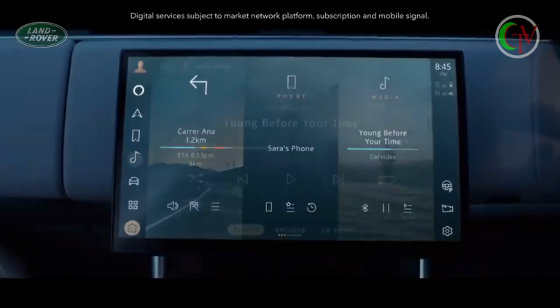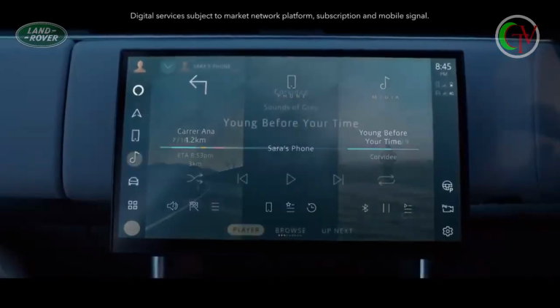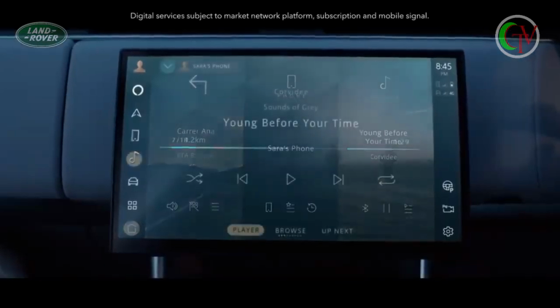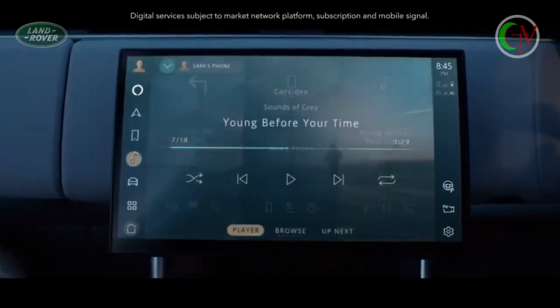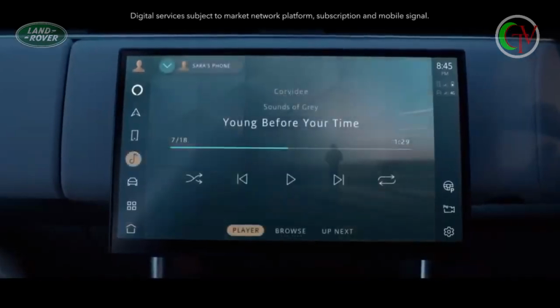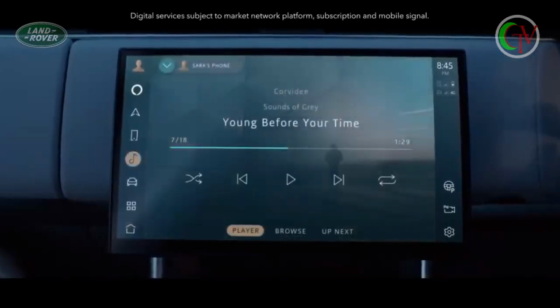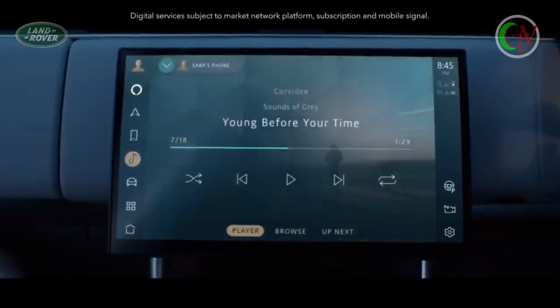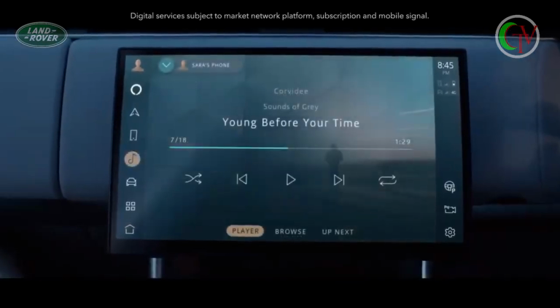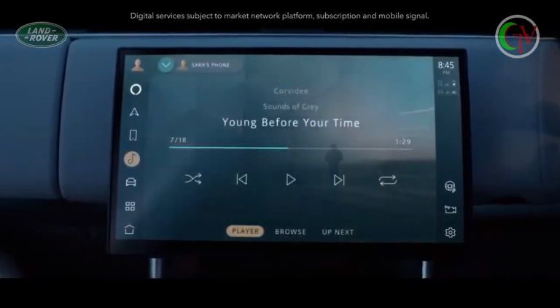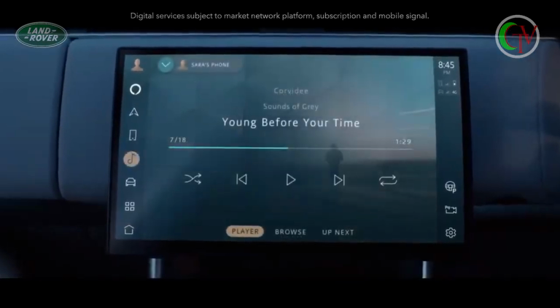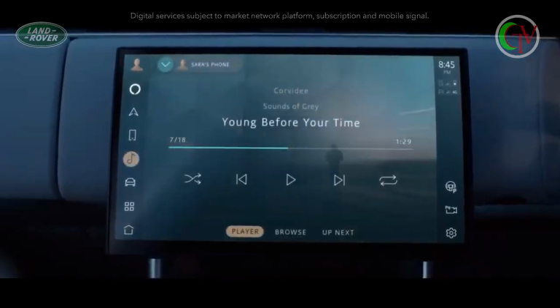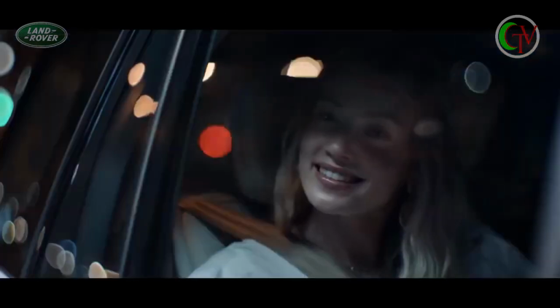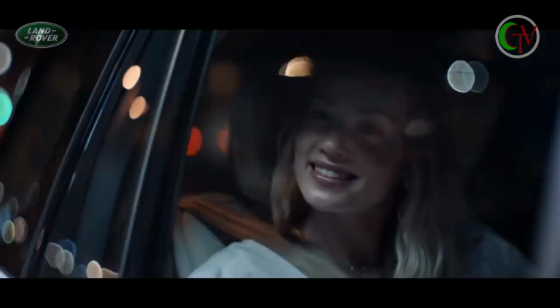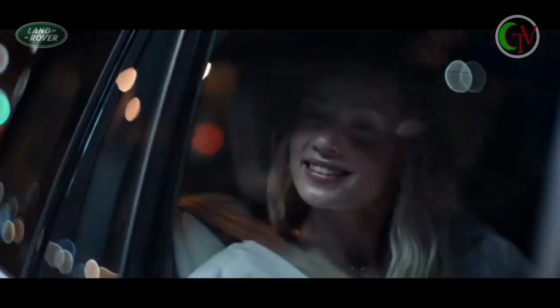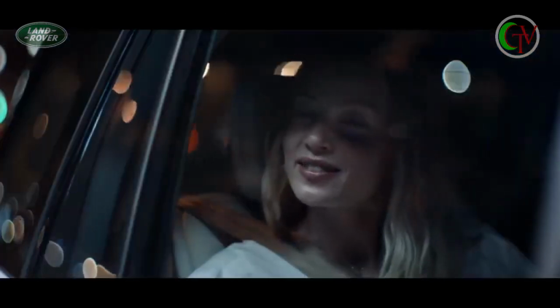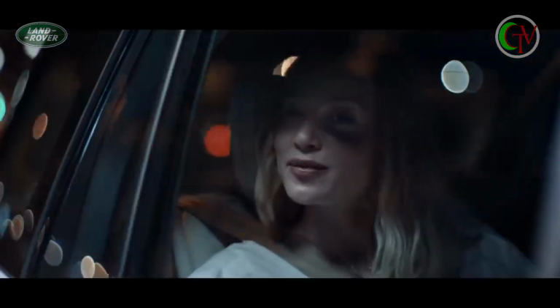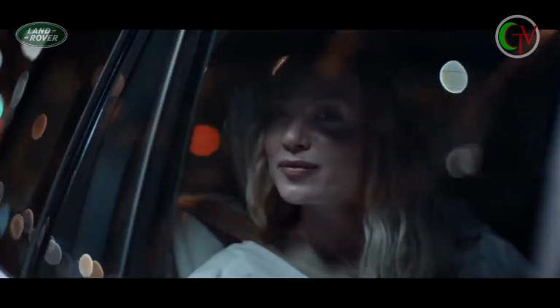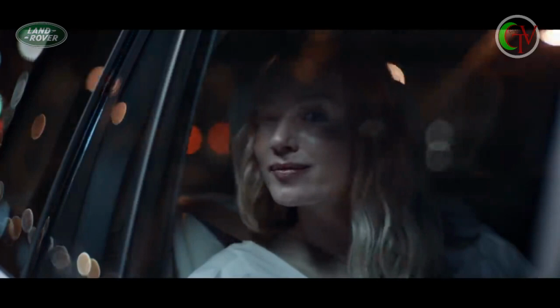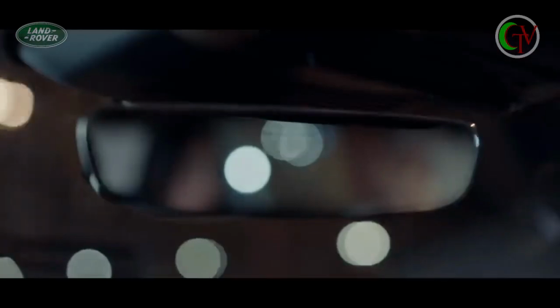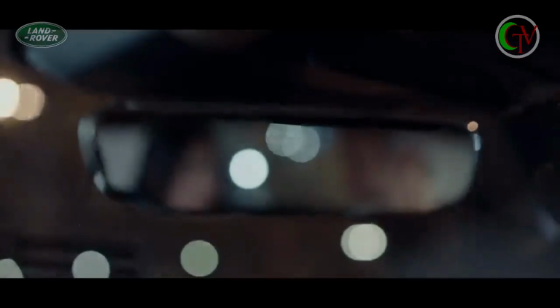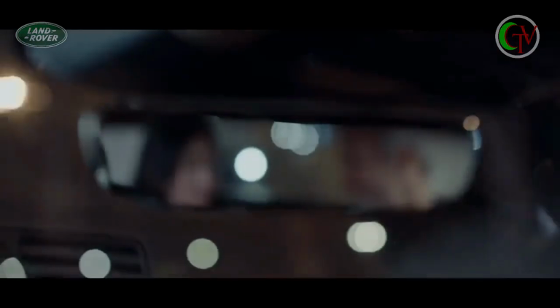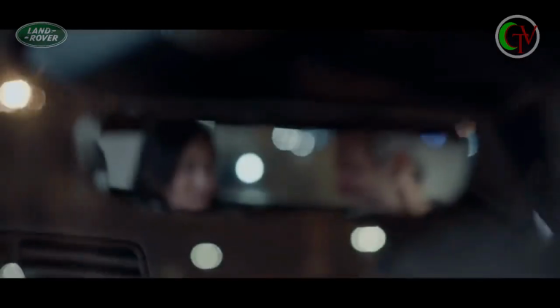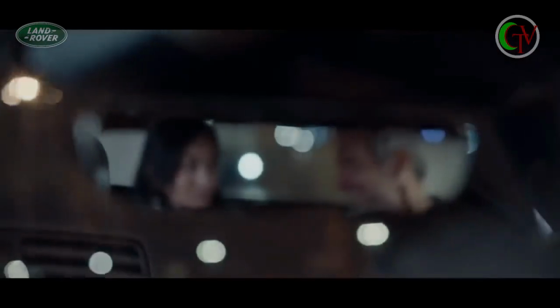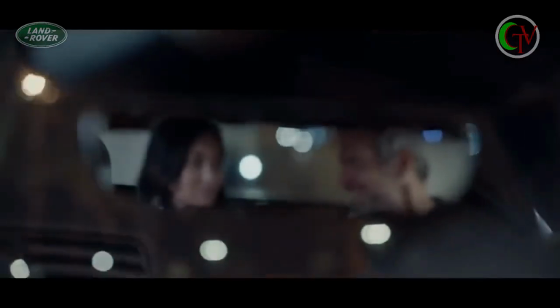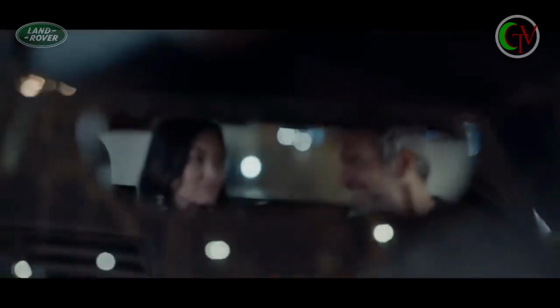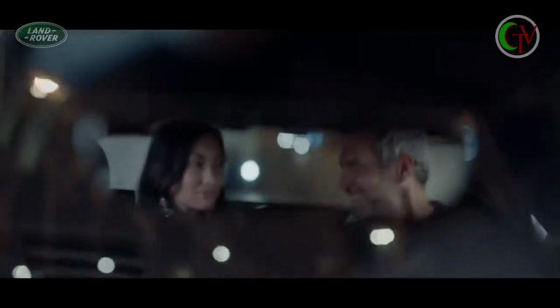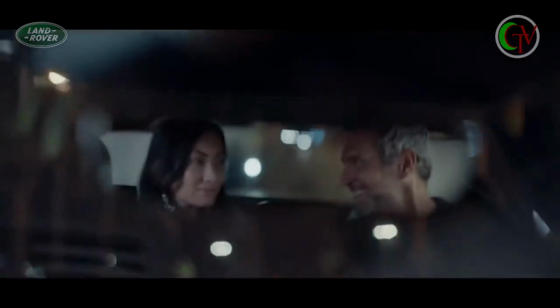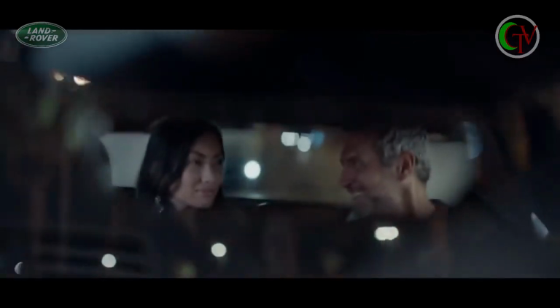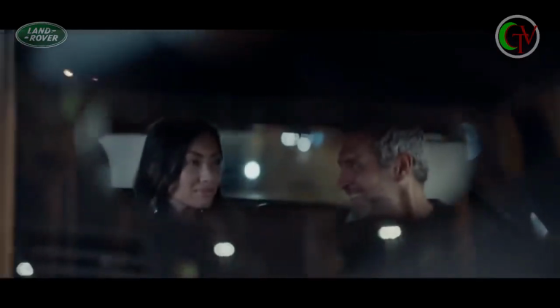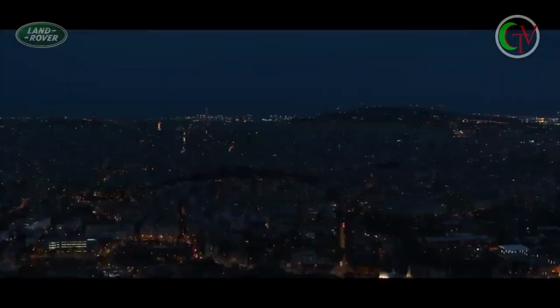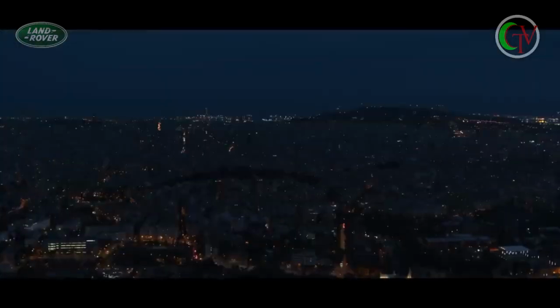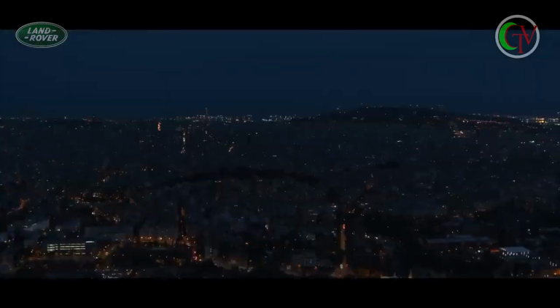With haptic controls and a floating 13.1-inch touchscreen, Pivi Pro infotainment is always on, always connected, and thanks to software over the air, always up to date.